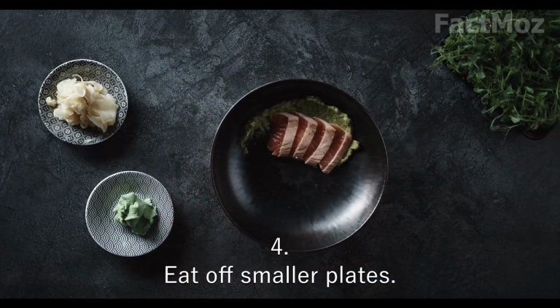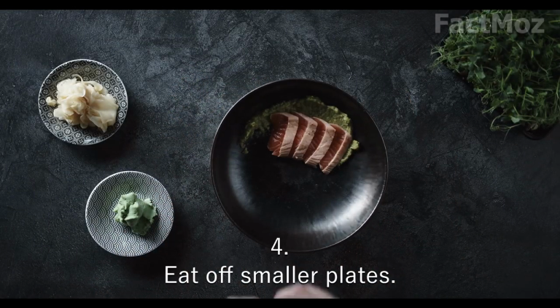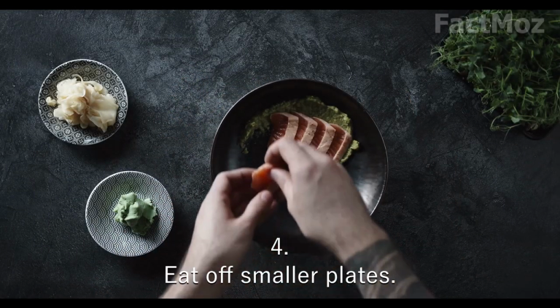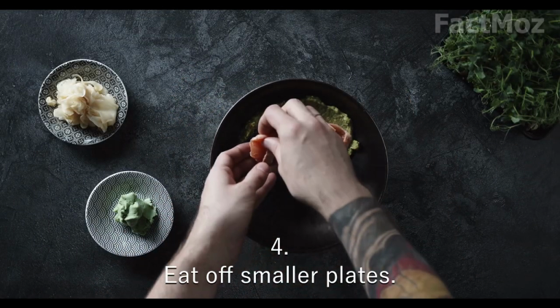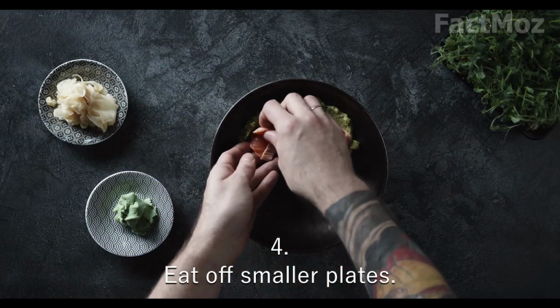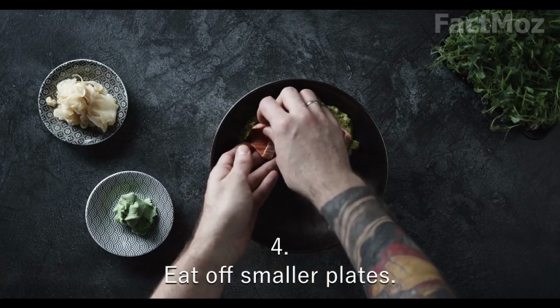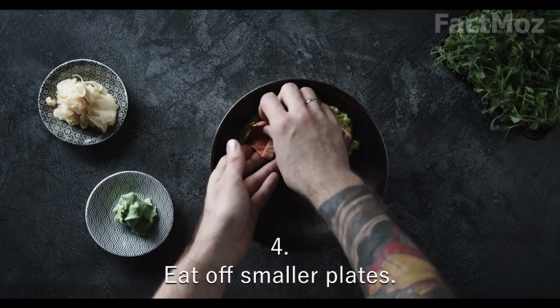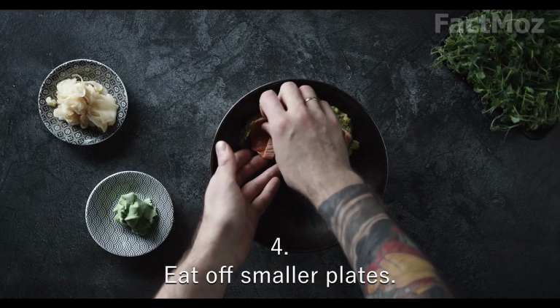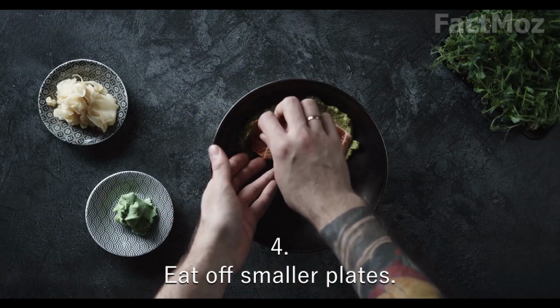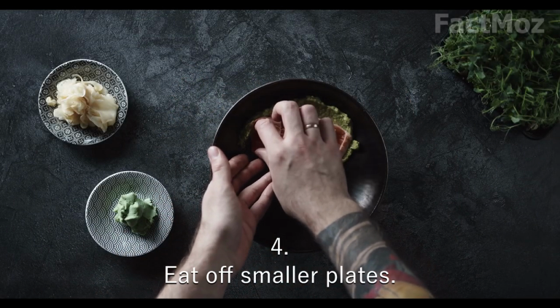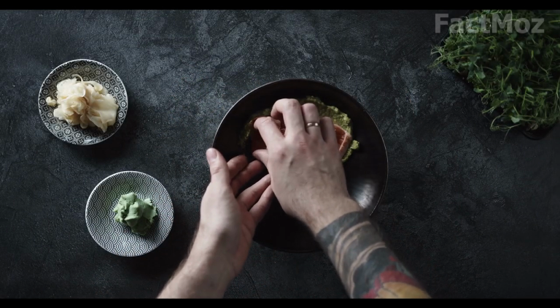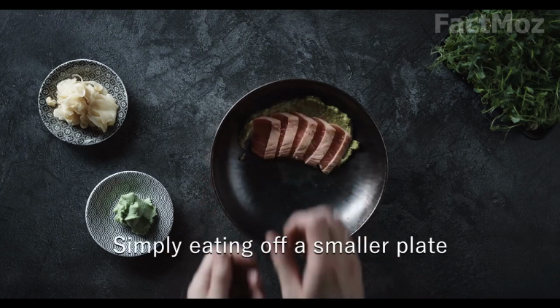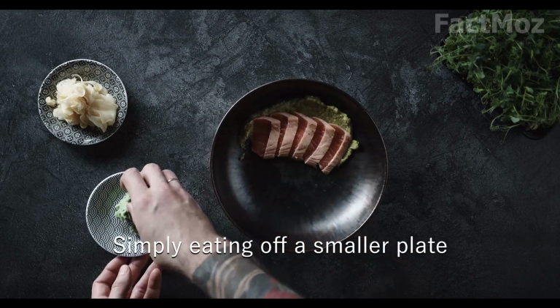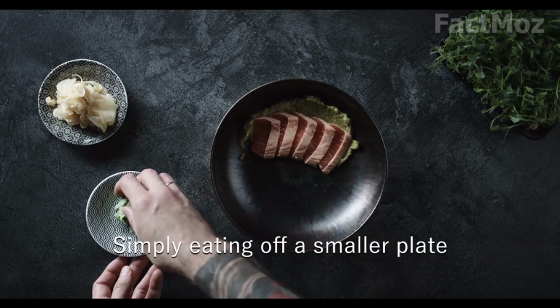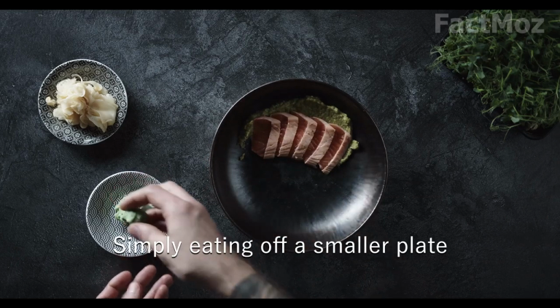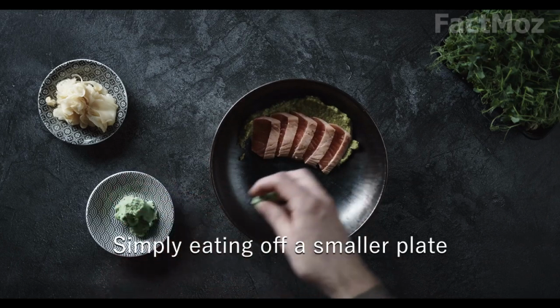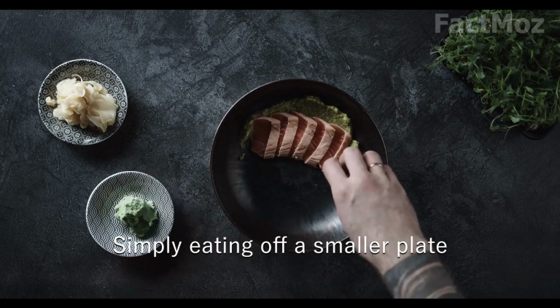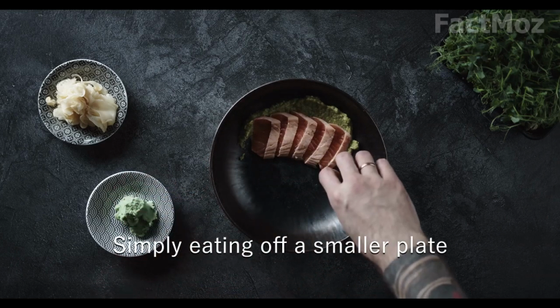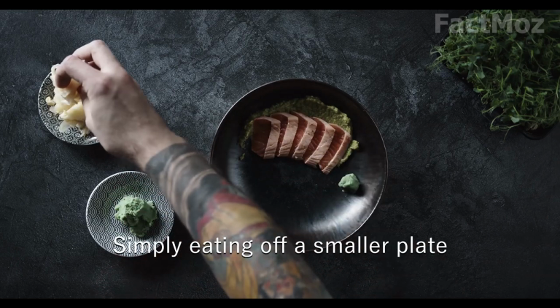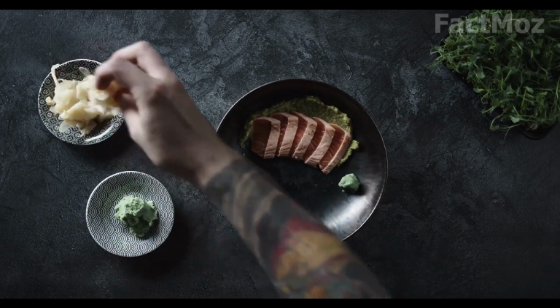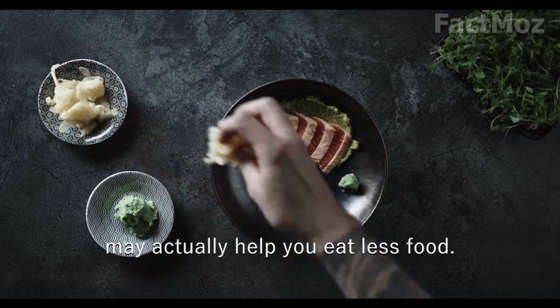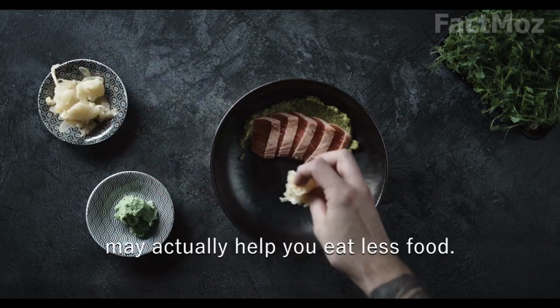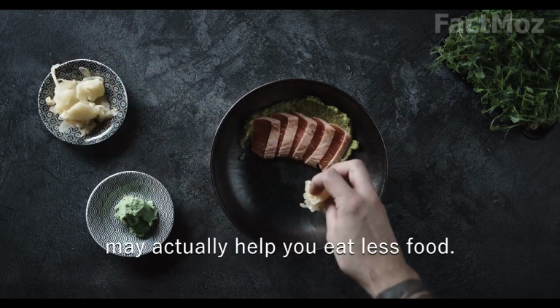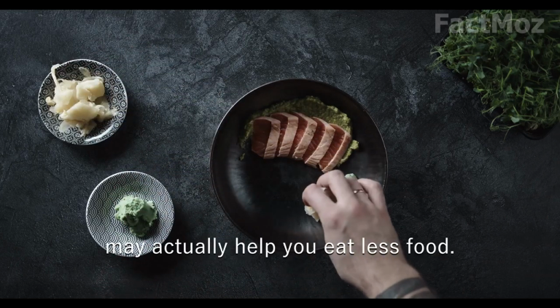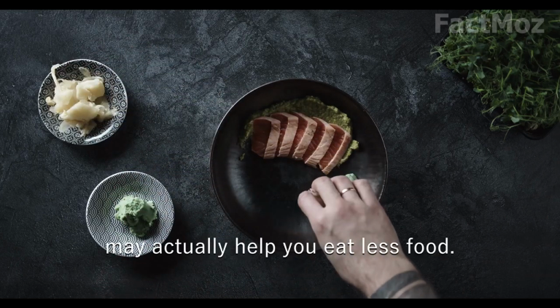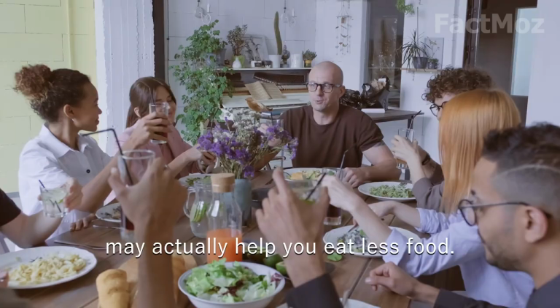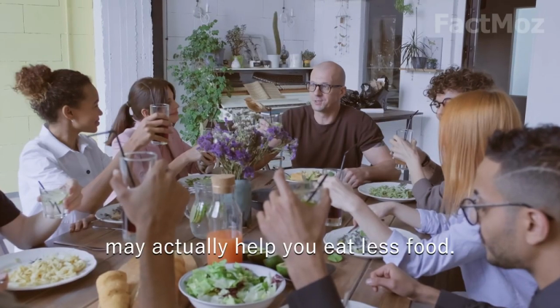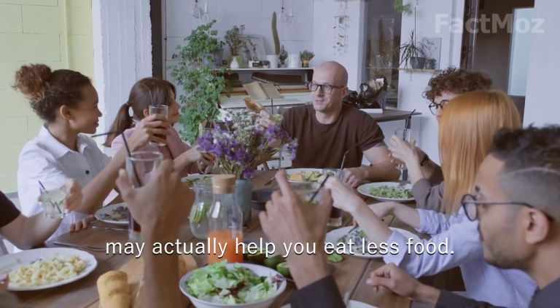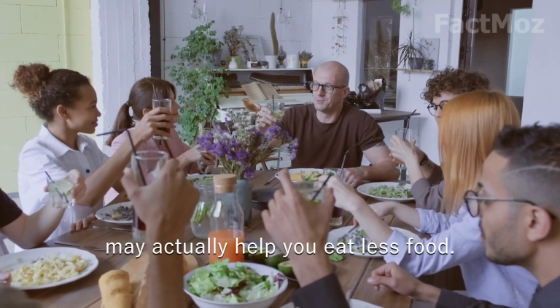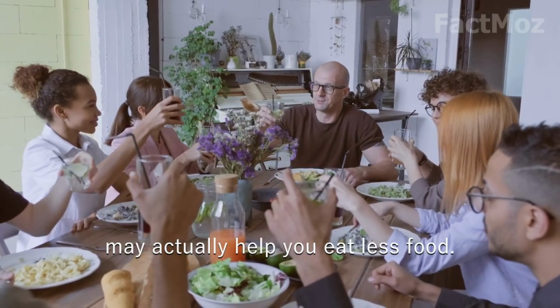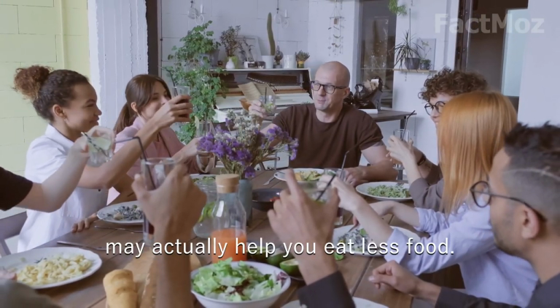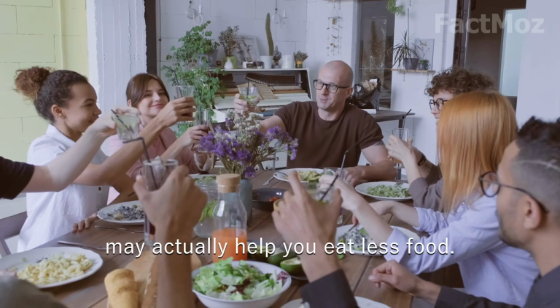4. Eat off smaller plates. Simply eating off a smaller plate may actually help you to eat less food.